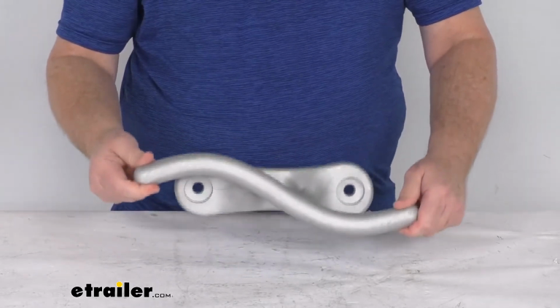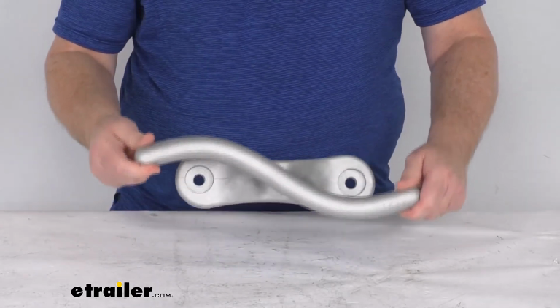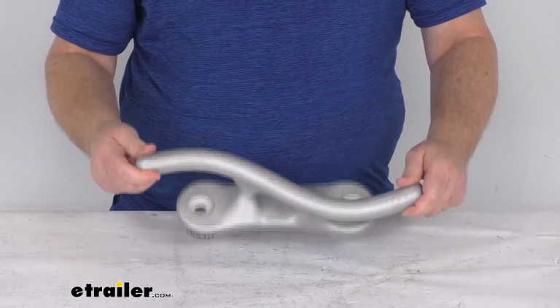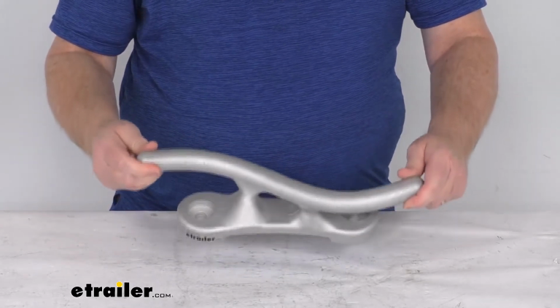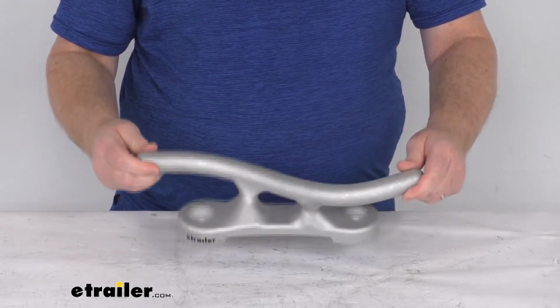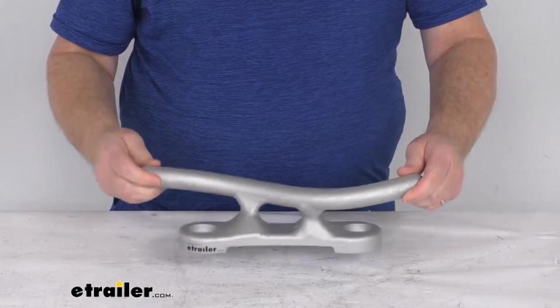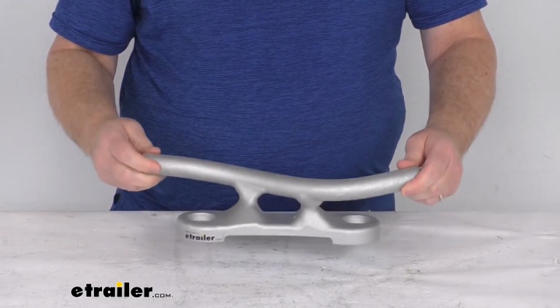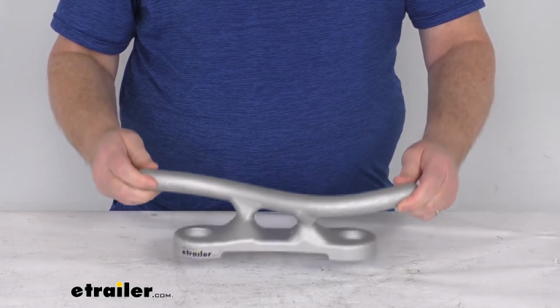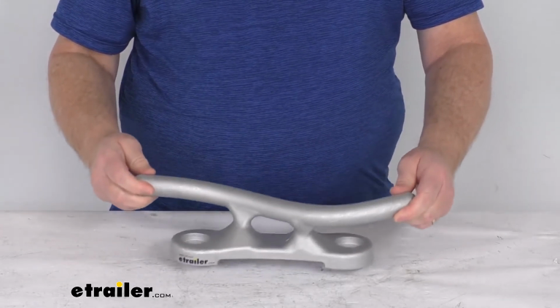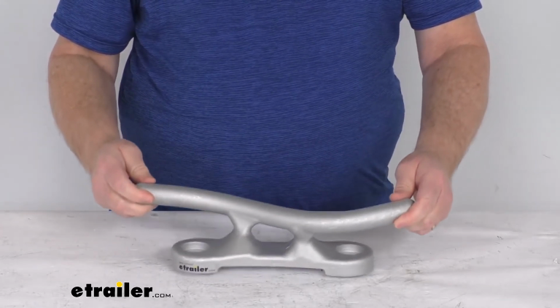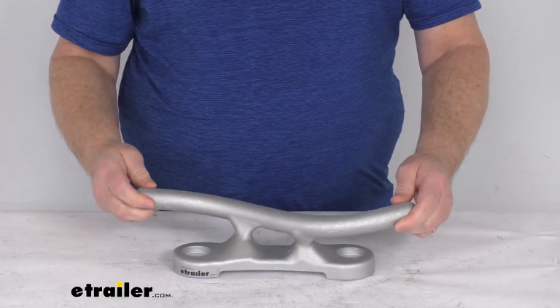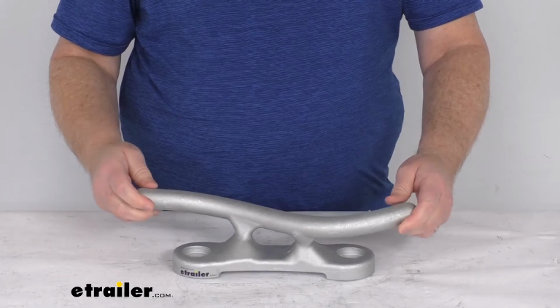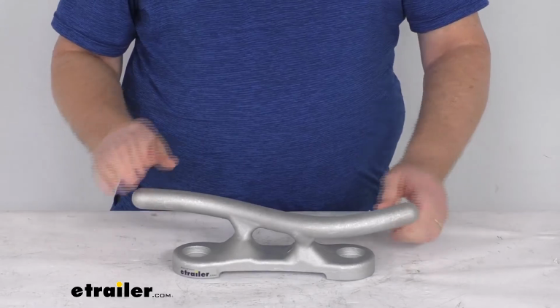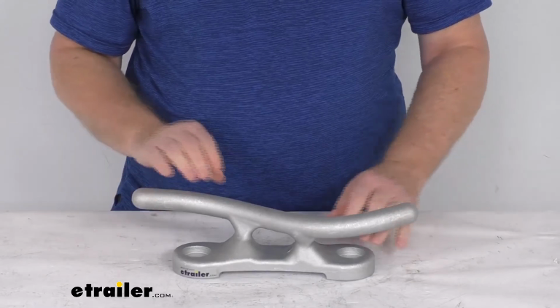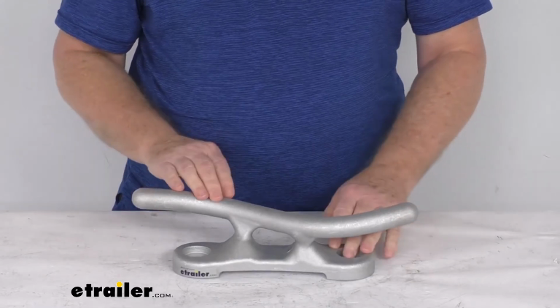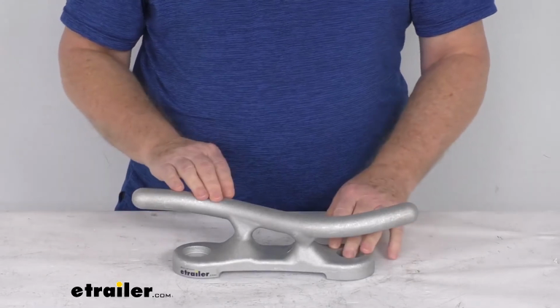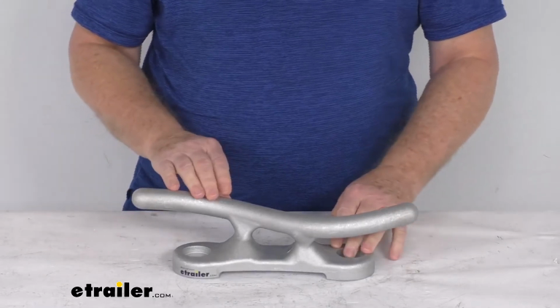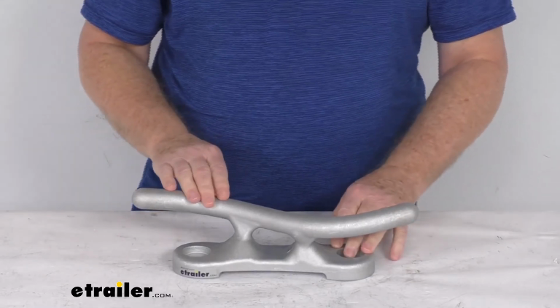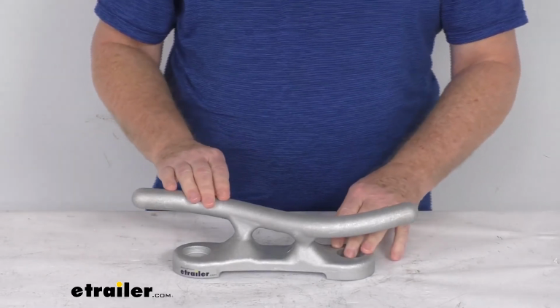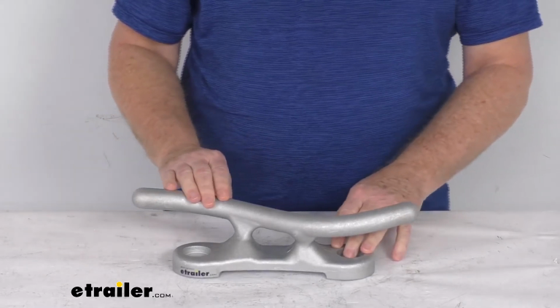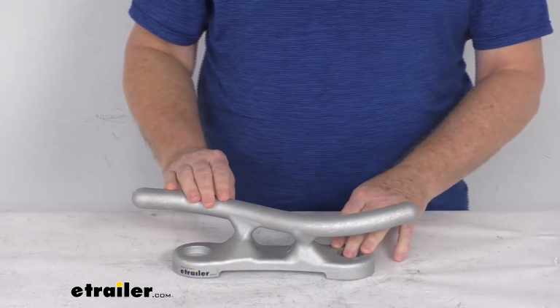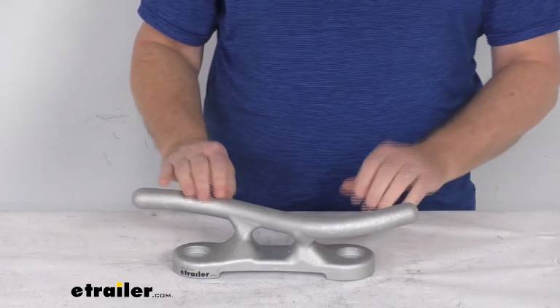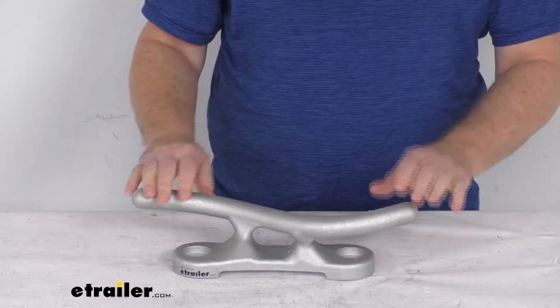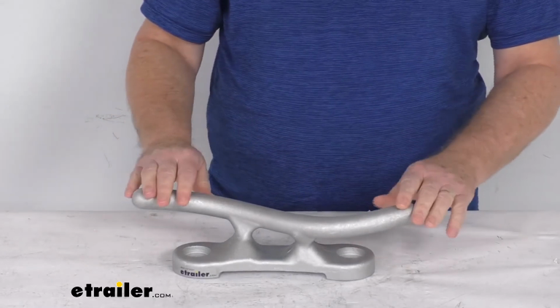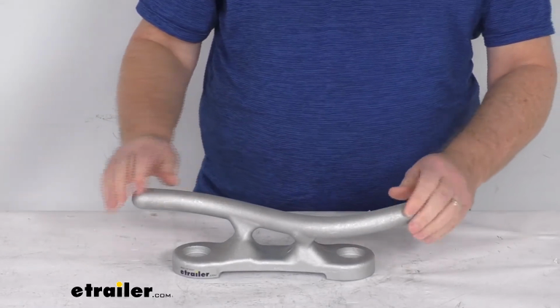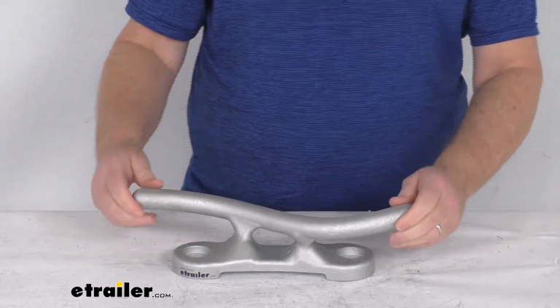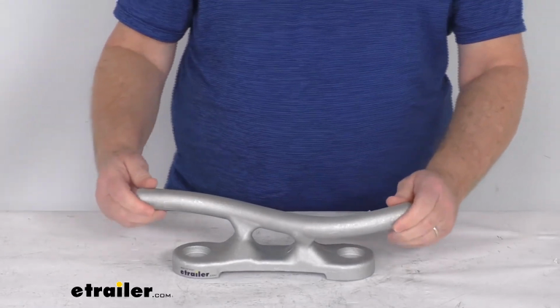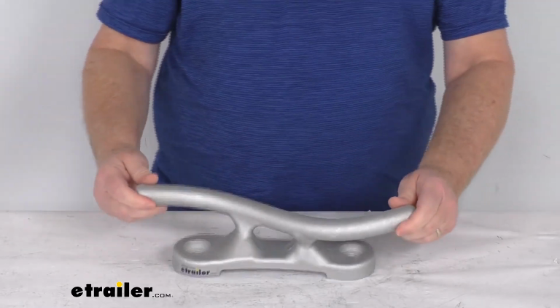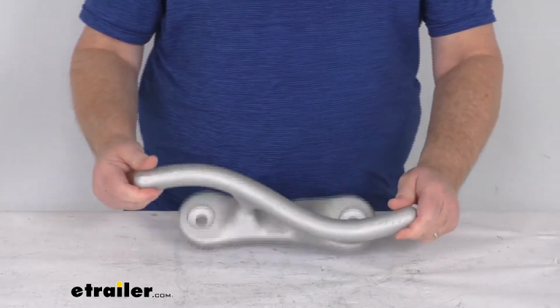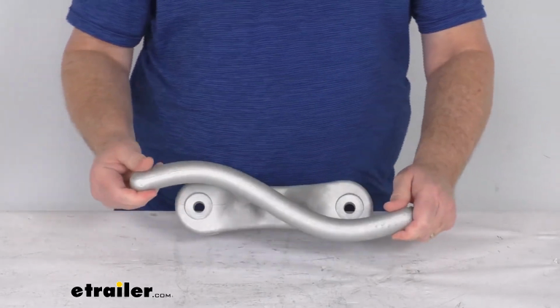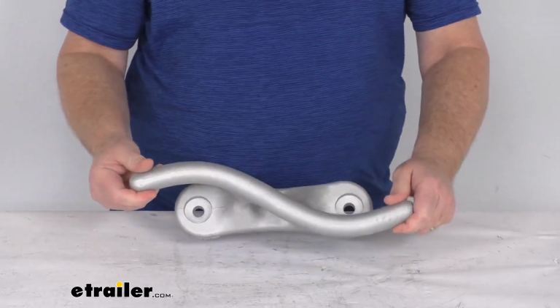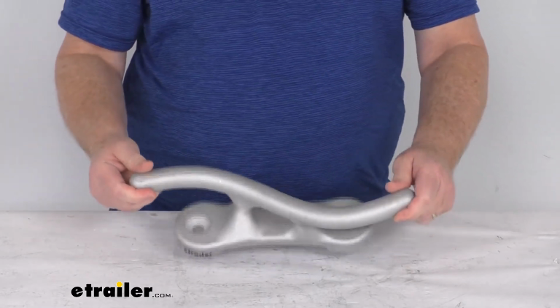But that should do it for the review on the Jiff Marine 15 inch long aluminum S style dock cleat.